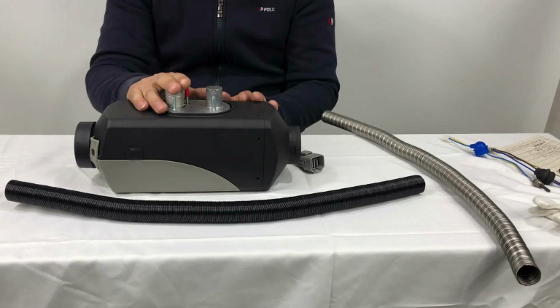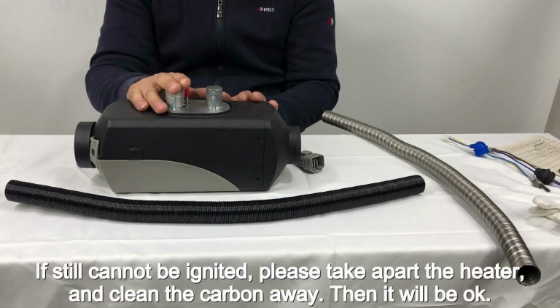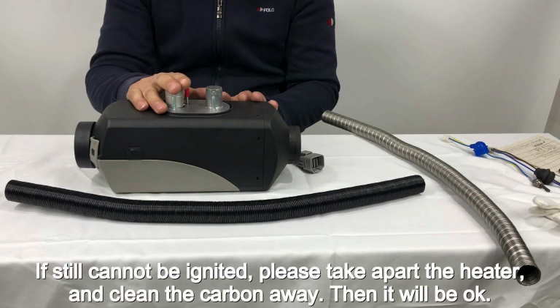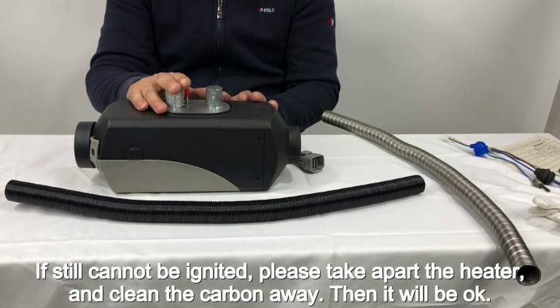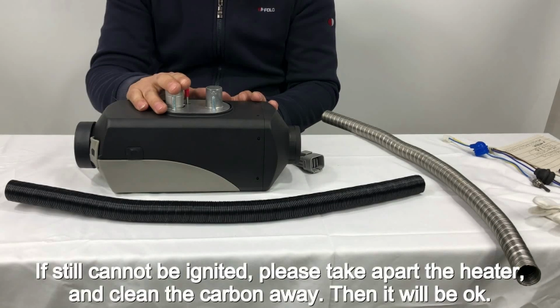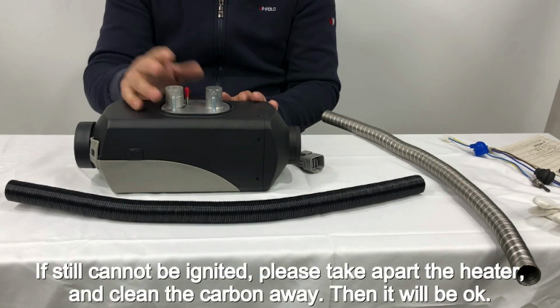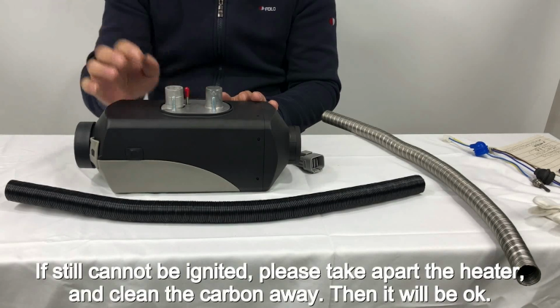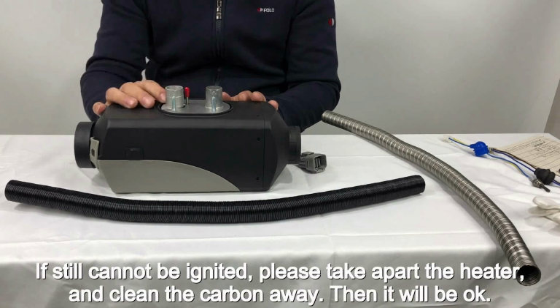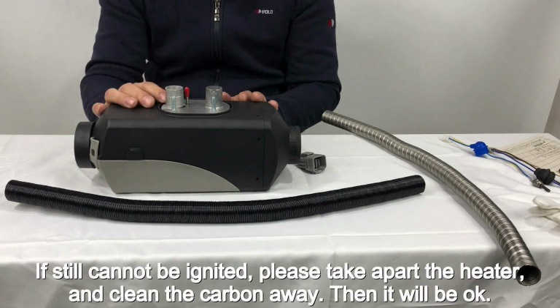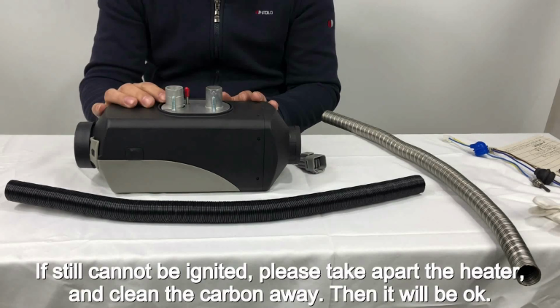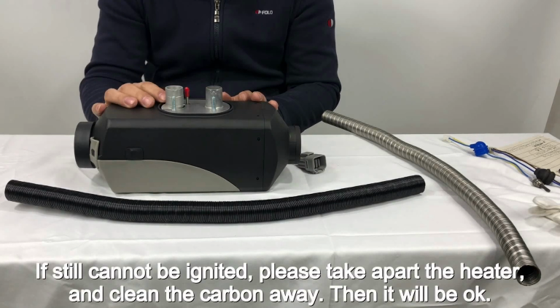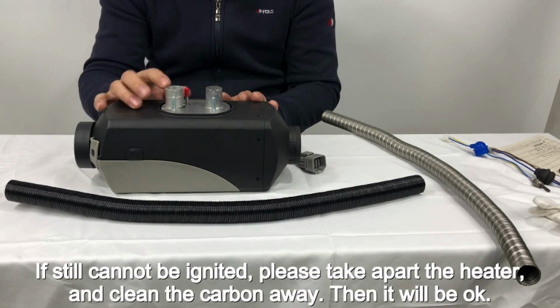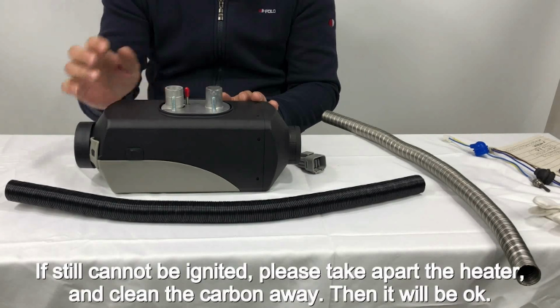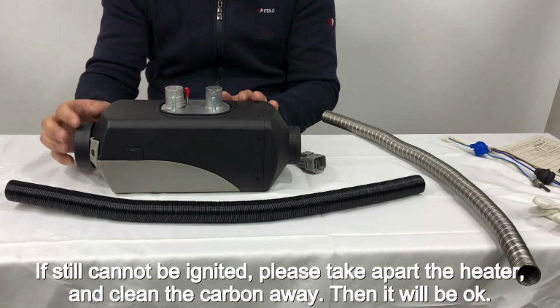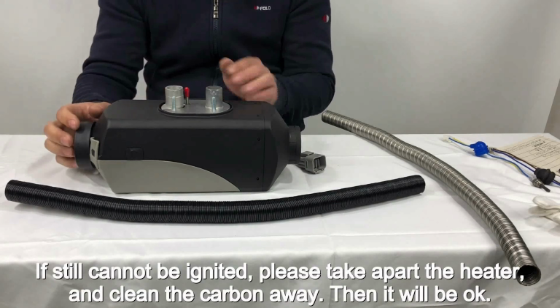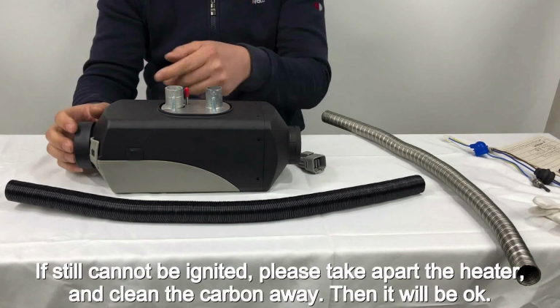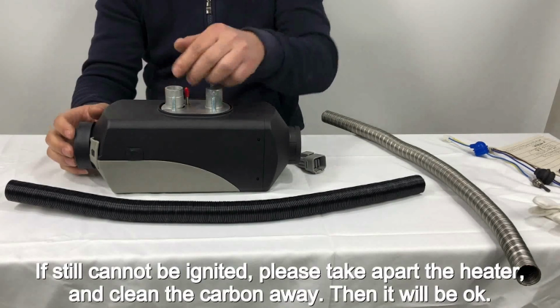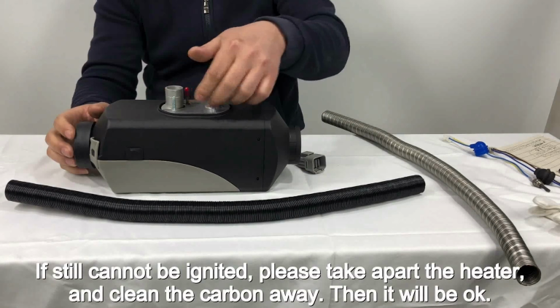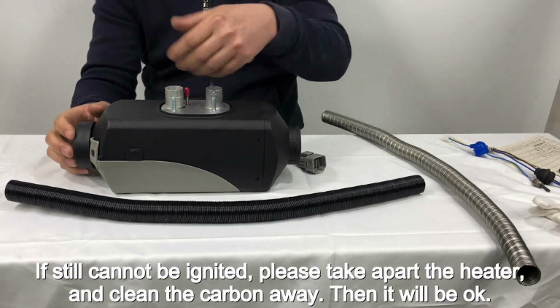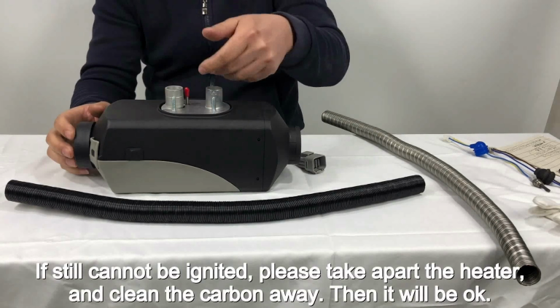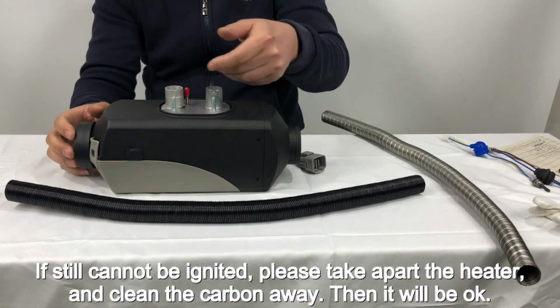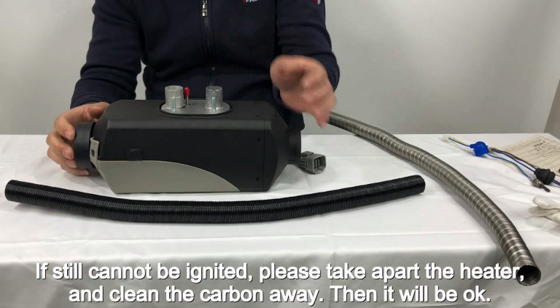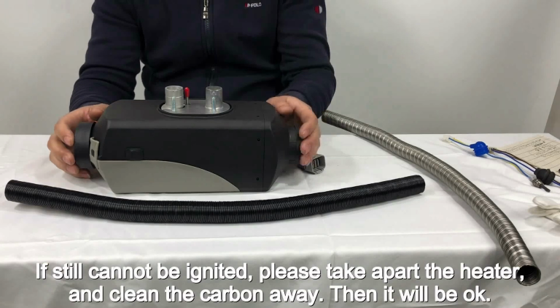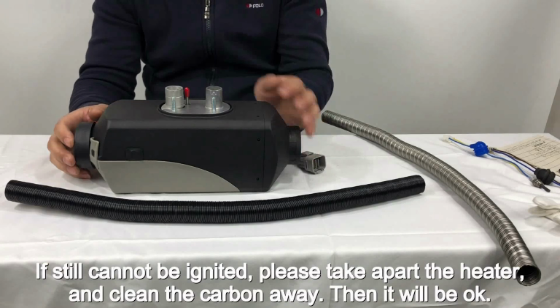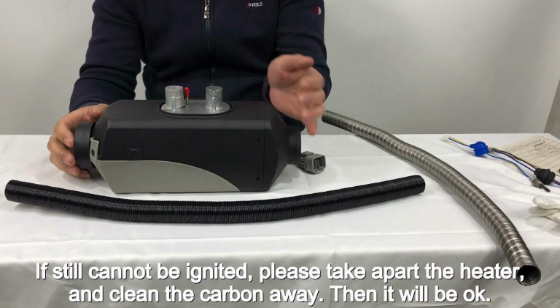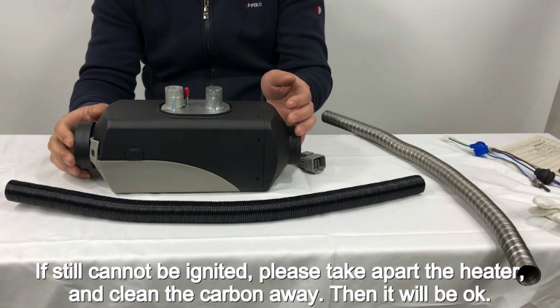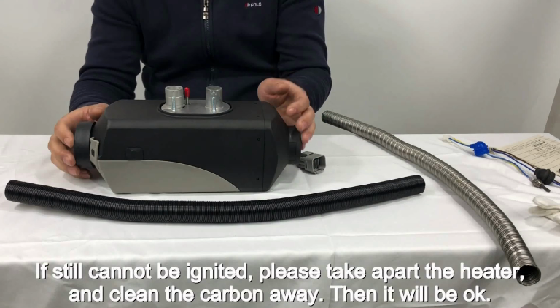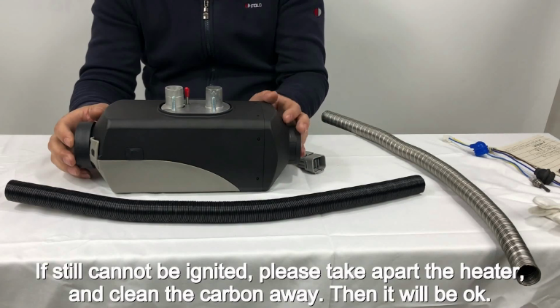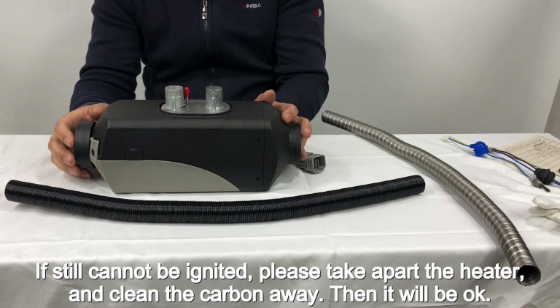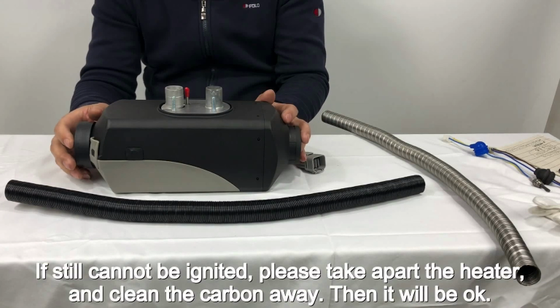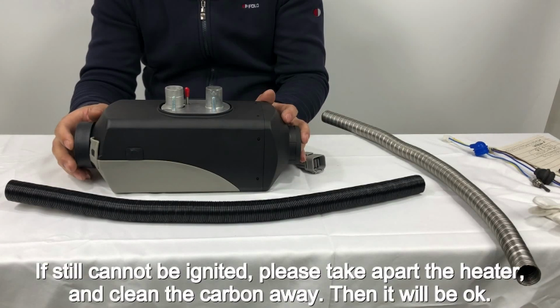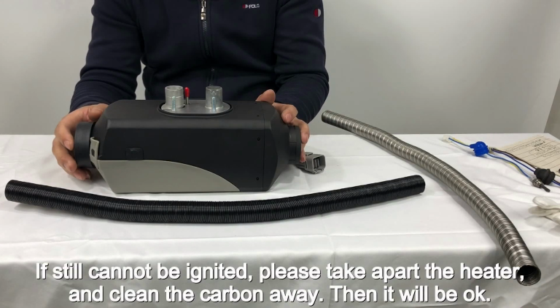If it still cannot be ignited, please take apart the heater and clean the carbon away, then it will be okay.